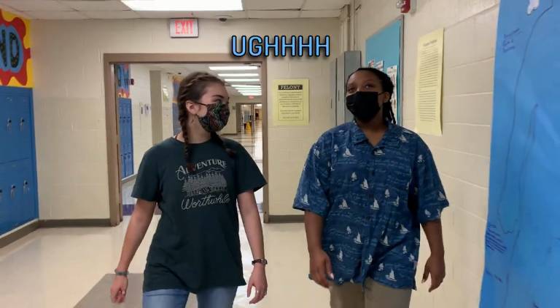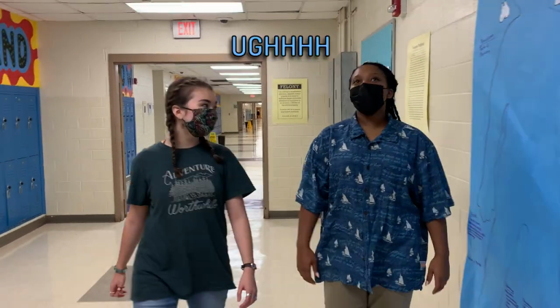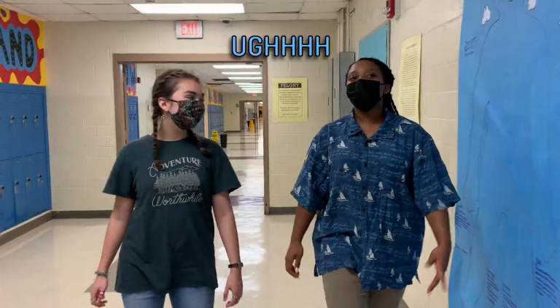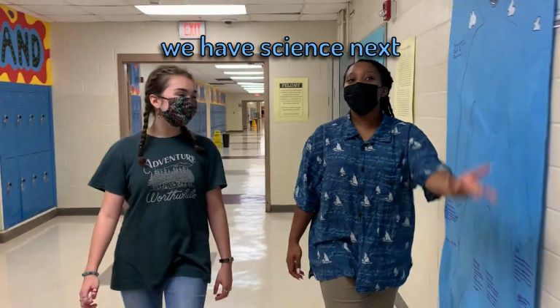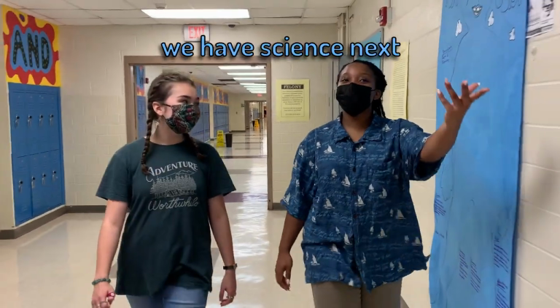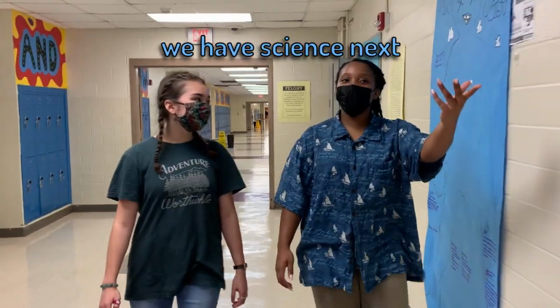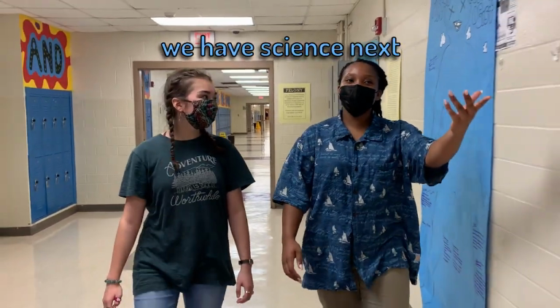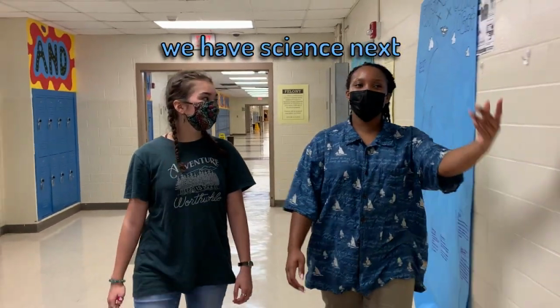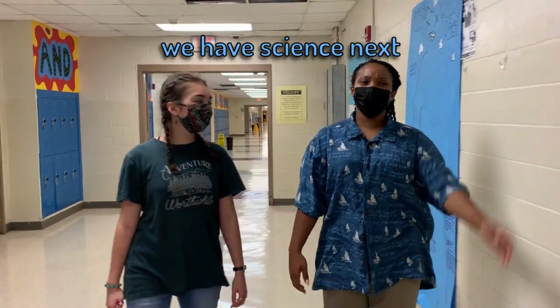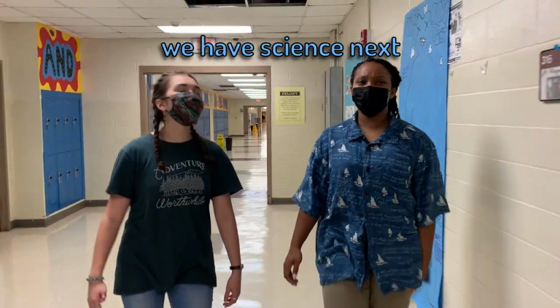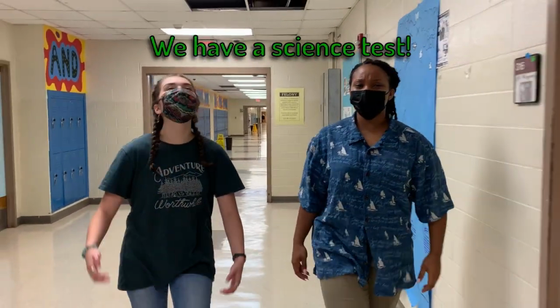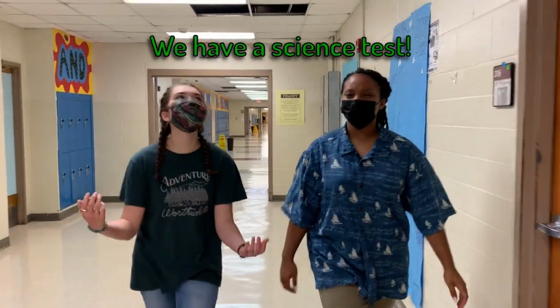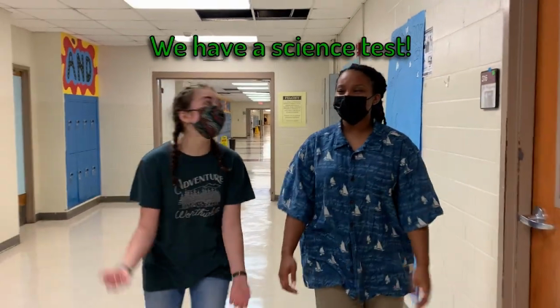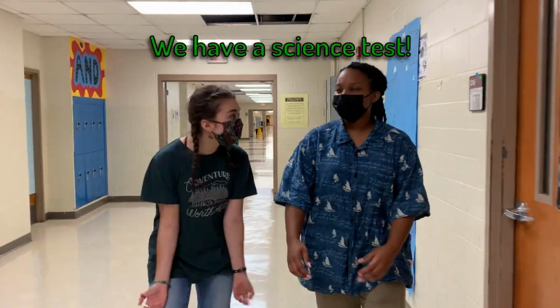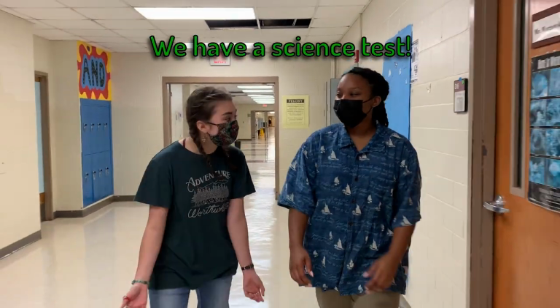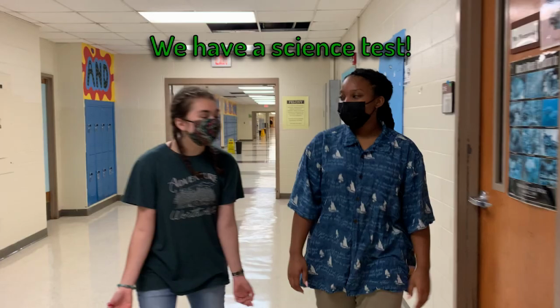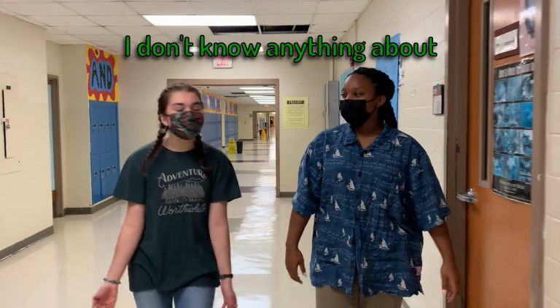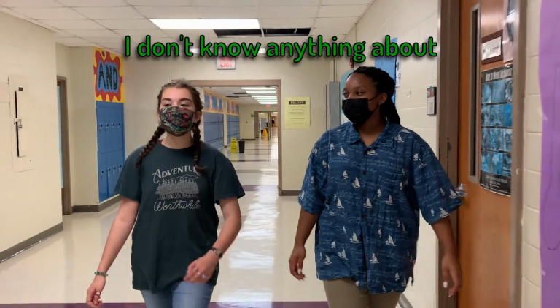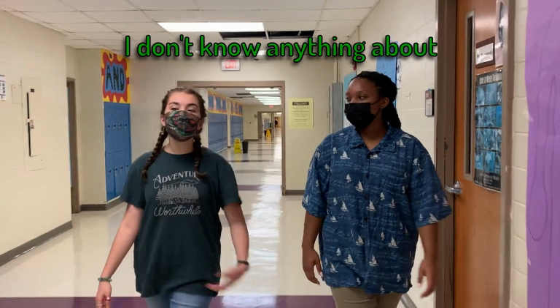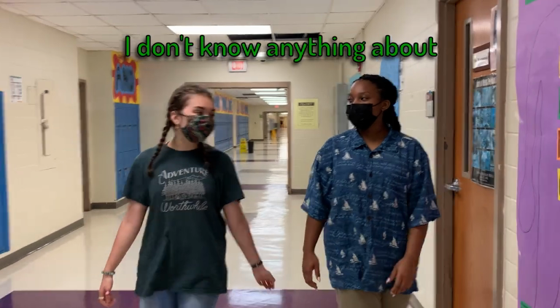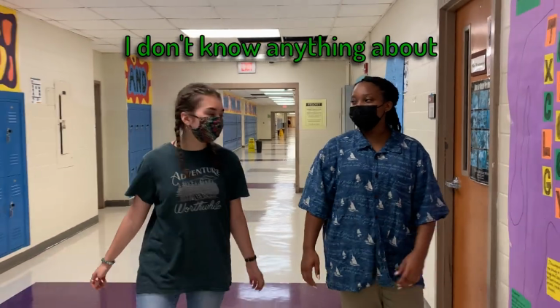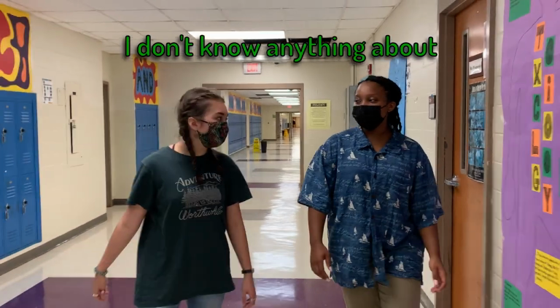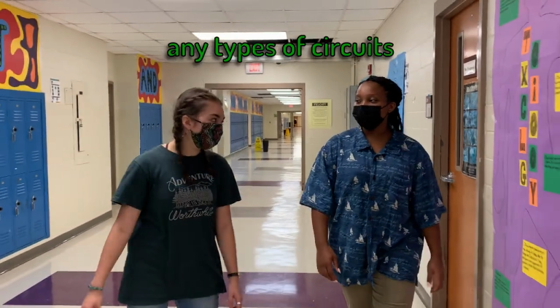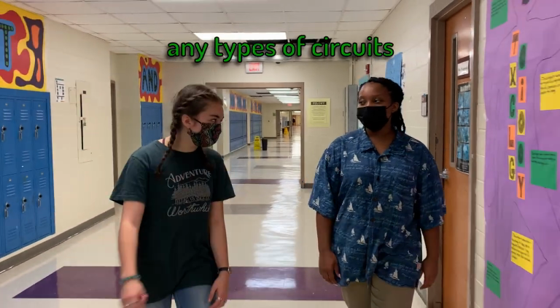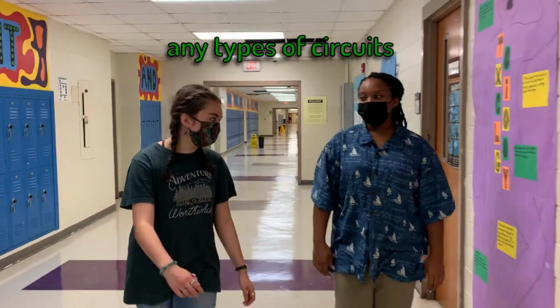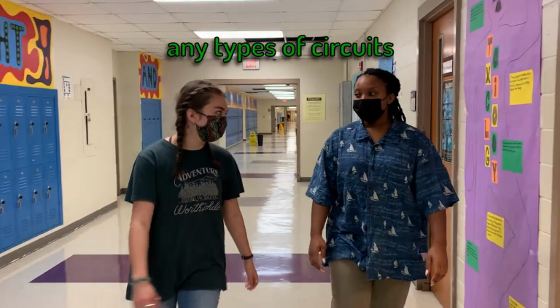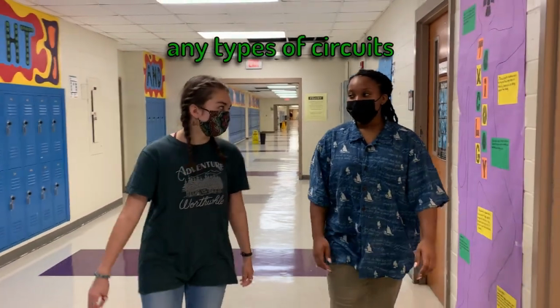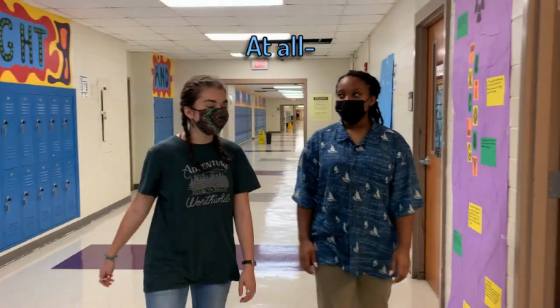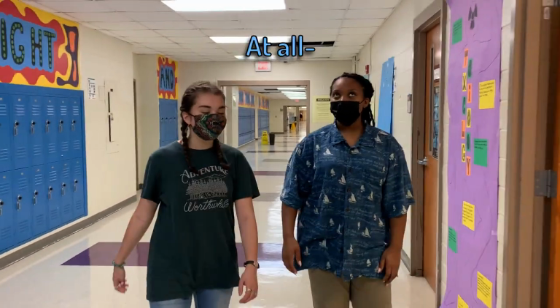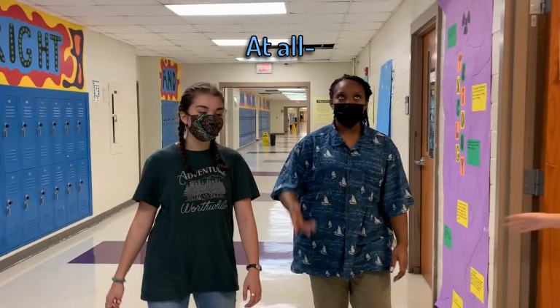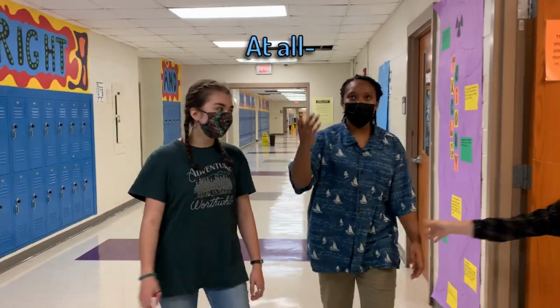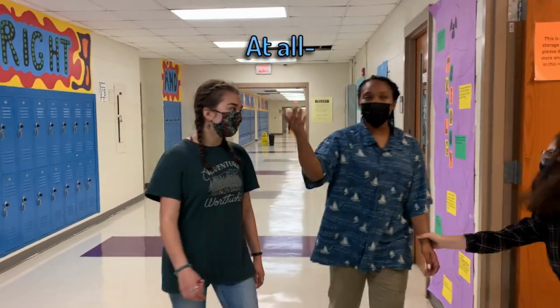We have science next. We have a science test. I don't know anything about any types of circuits at all.